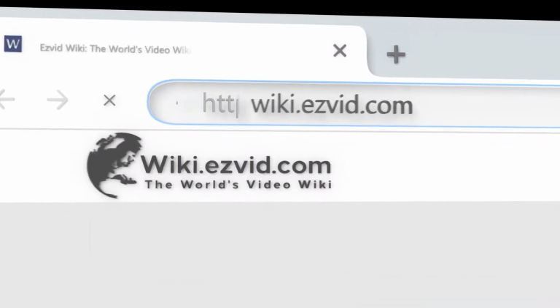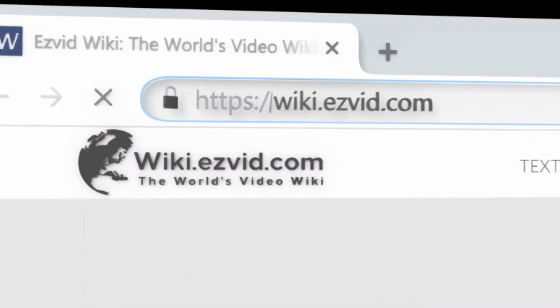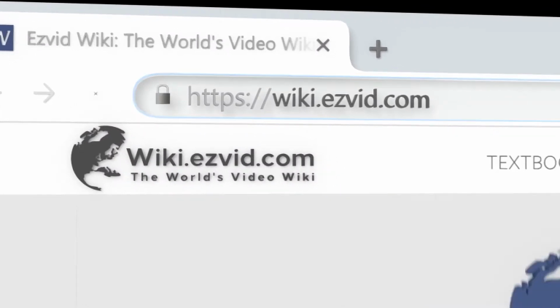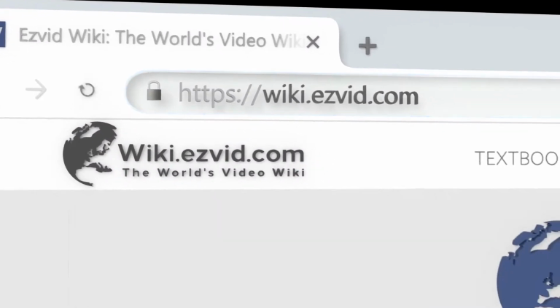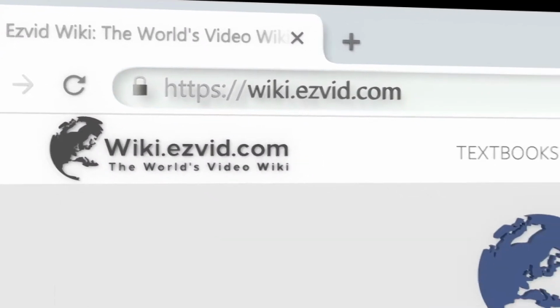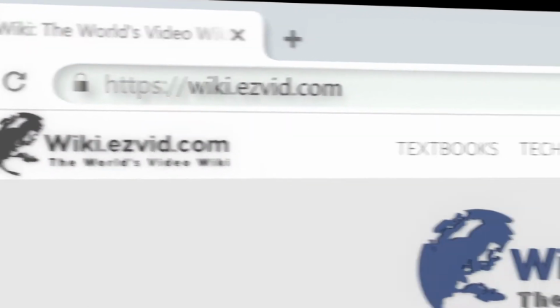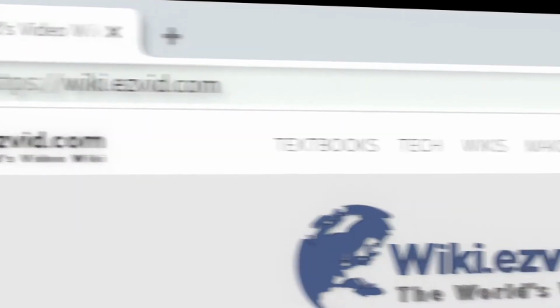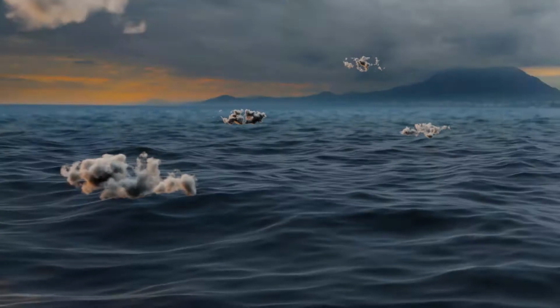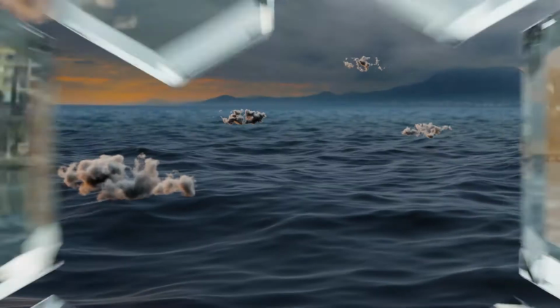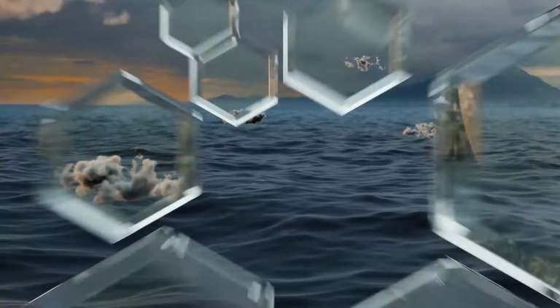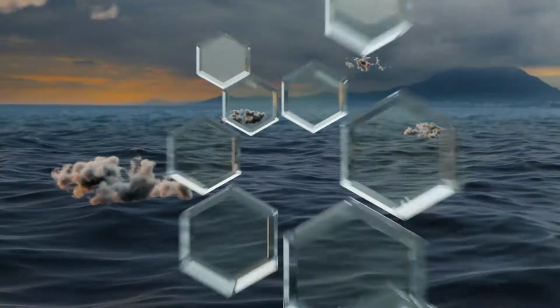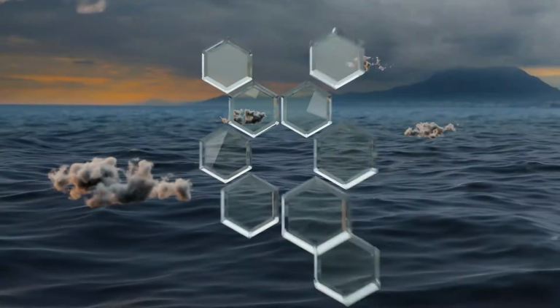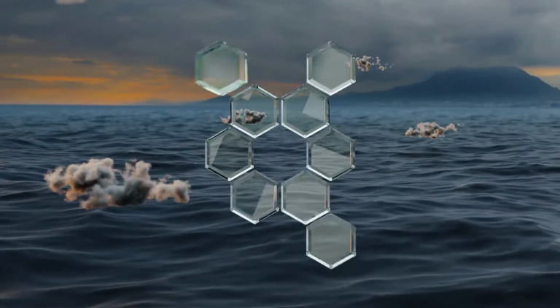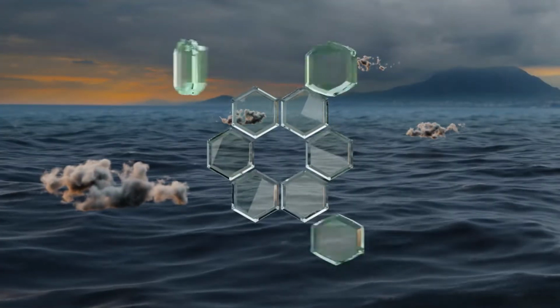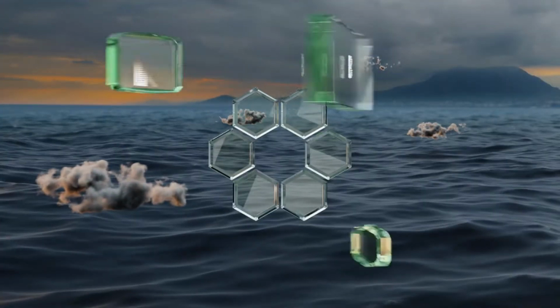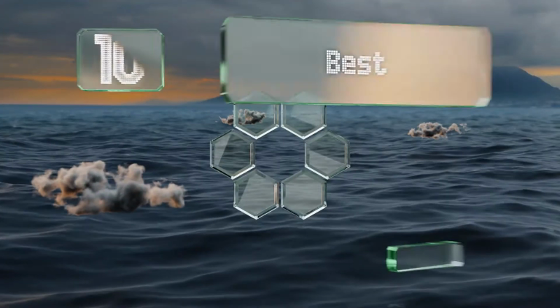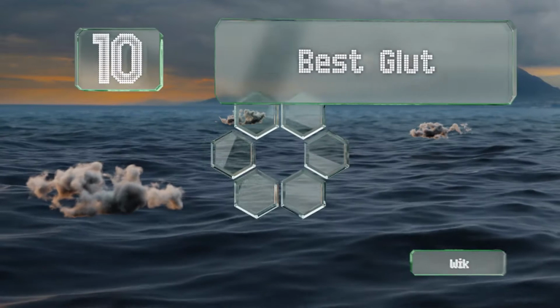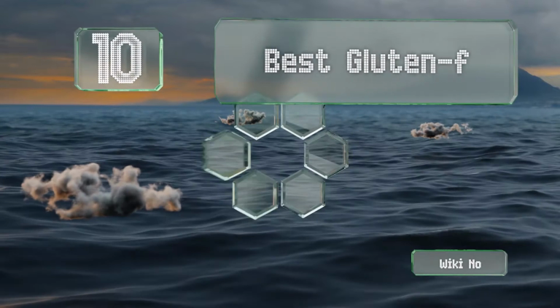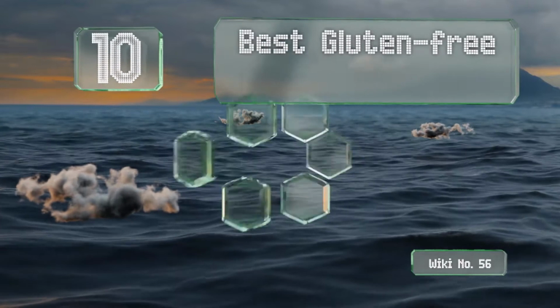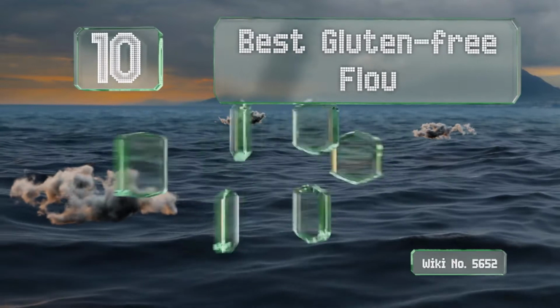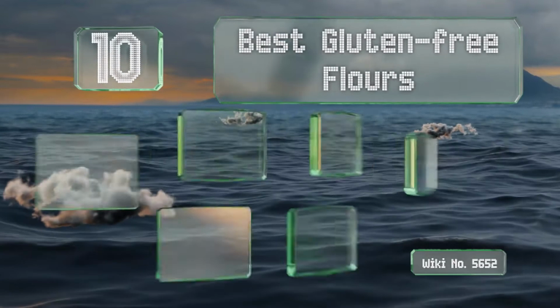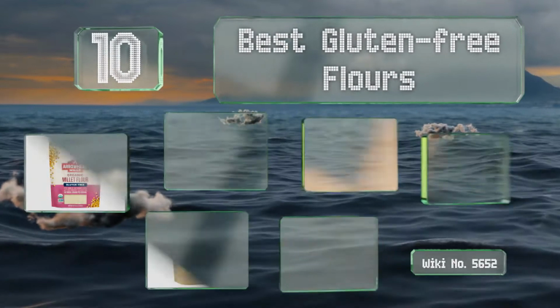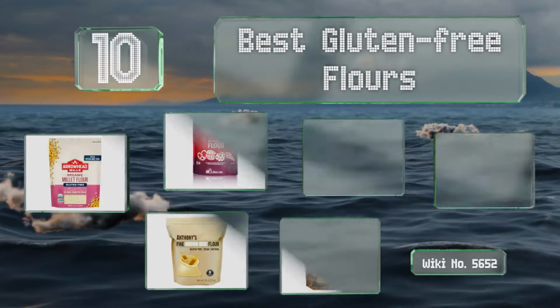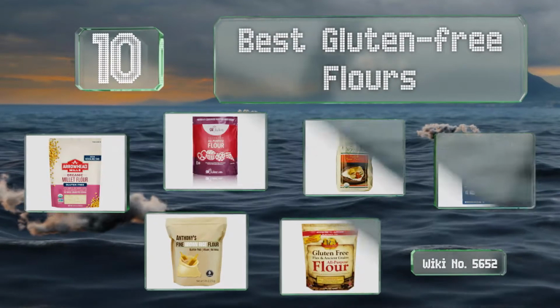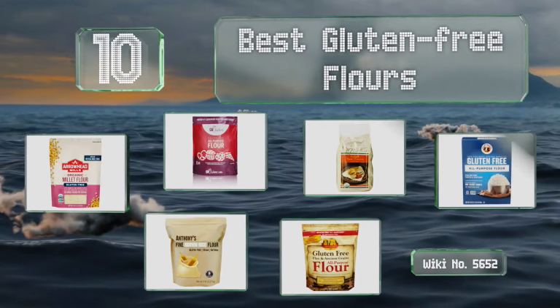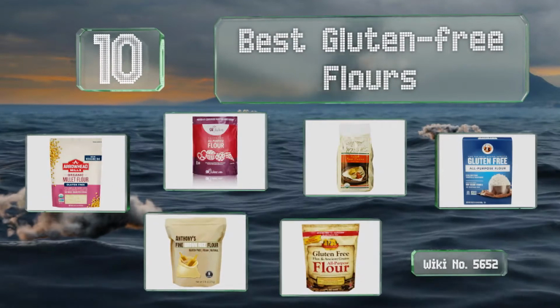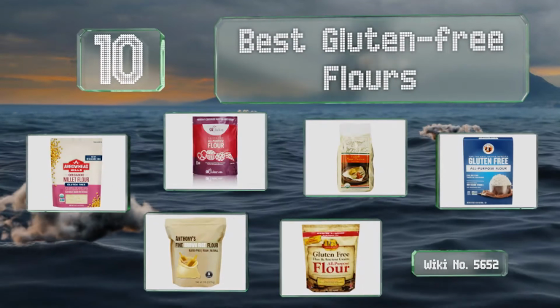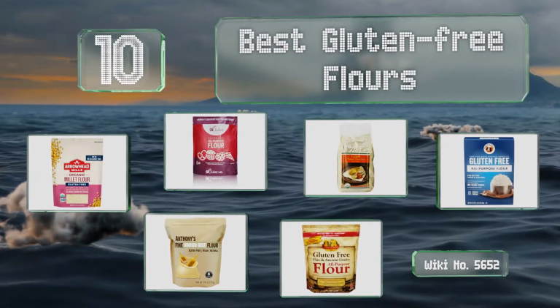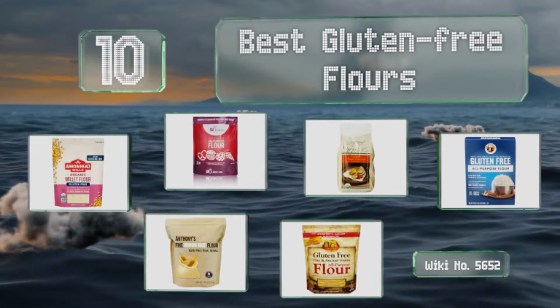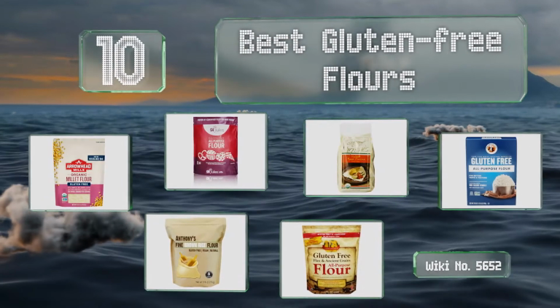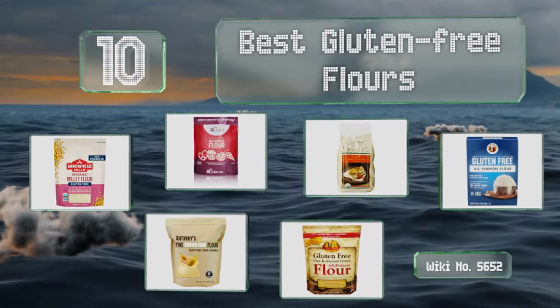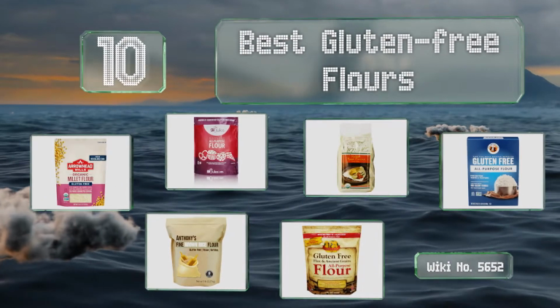EasyVid presents the 10 best gluten-free flours. Let's get started with the list.